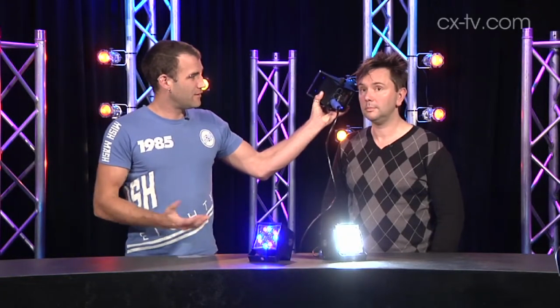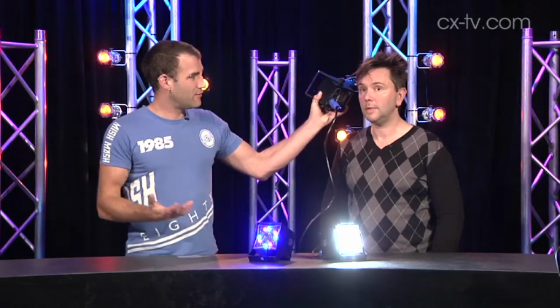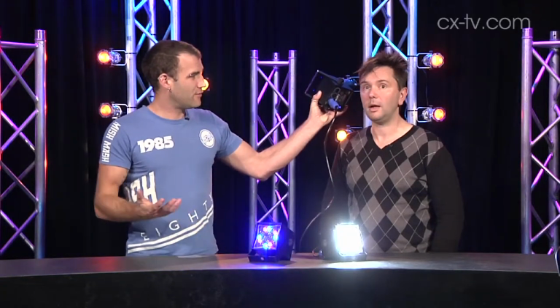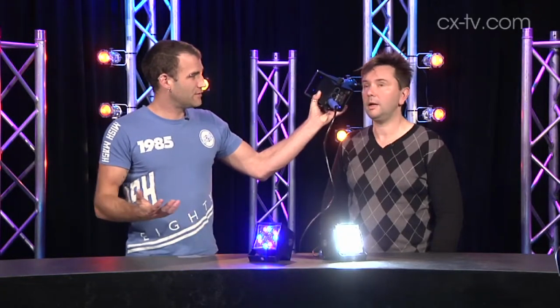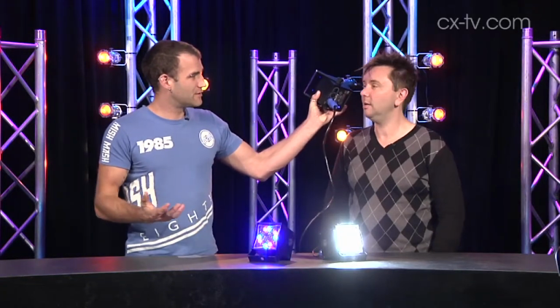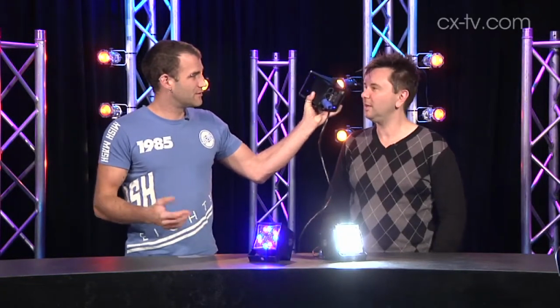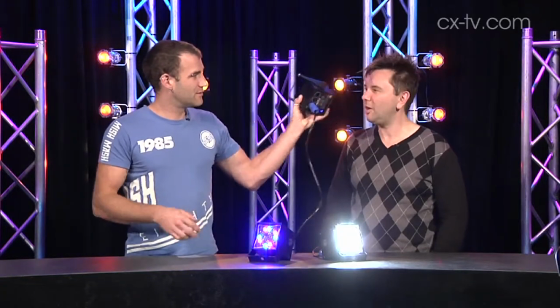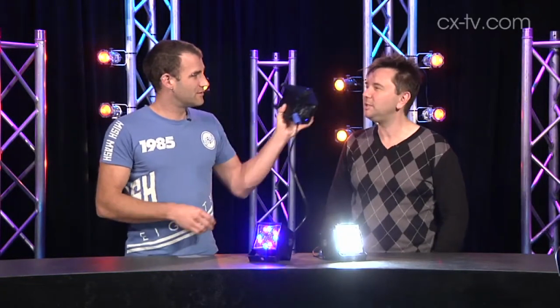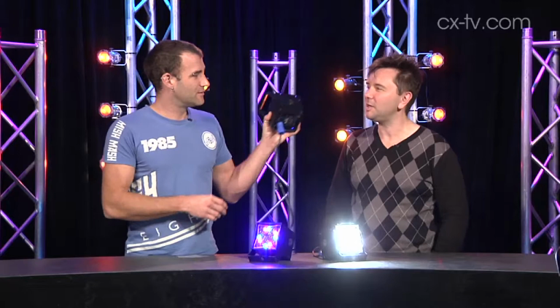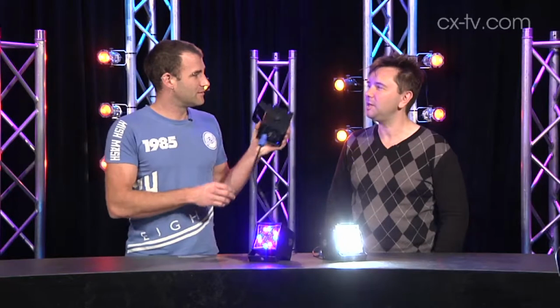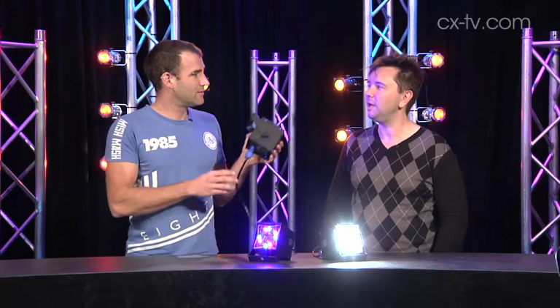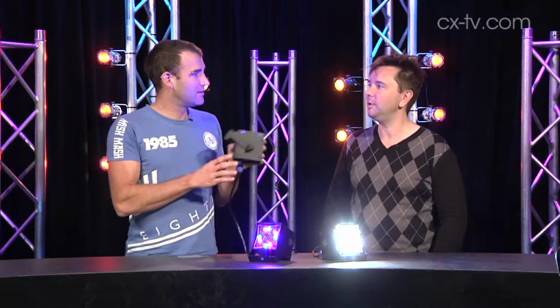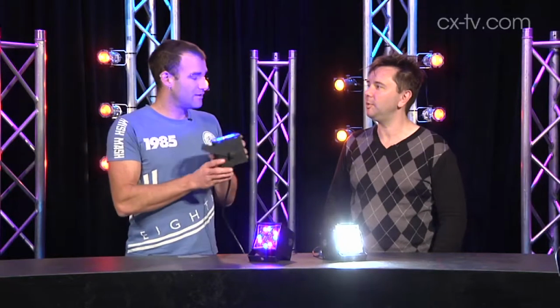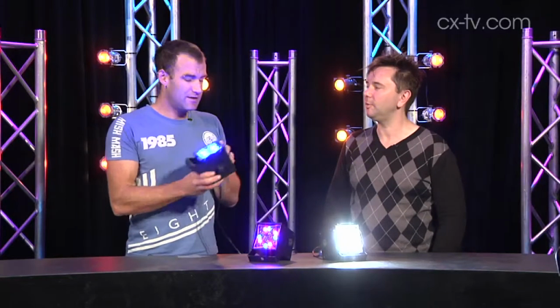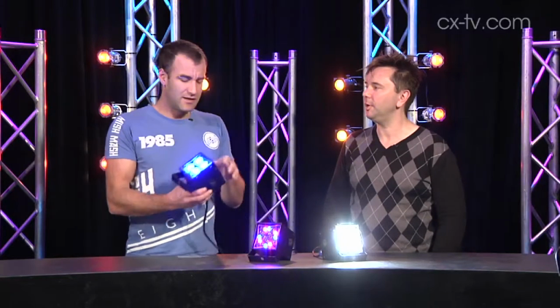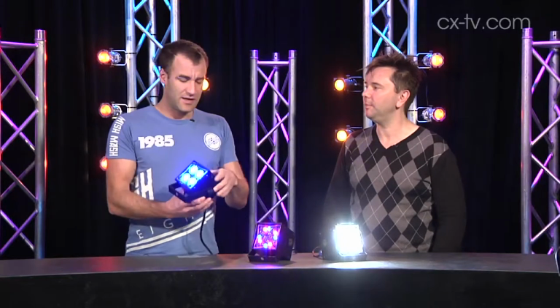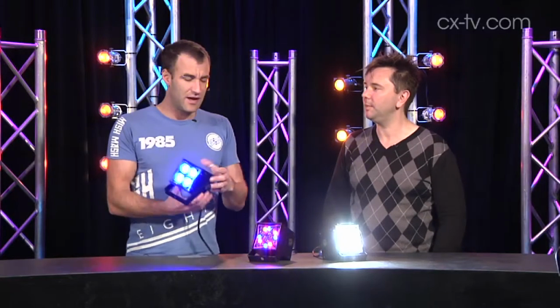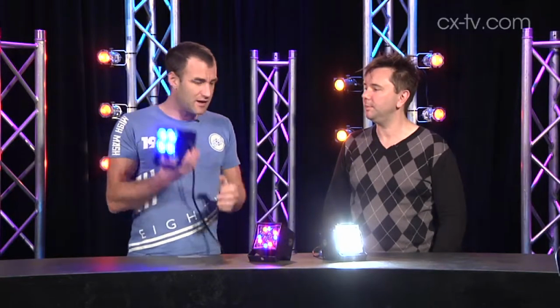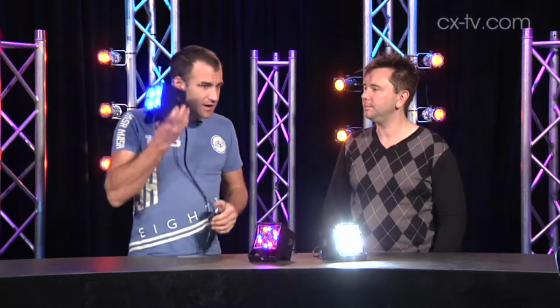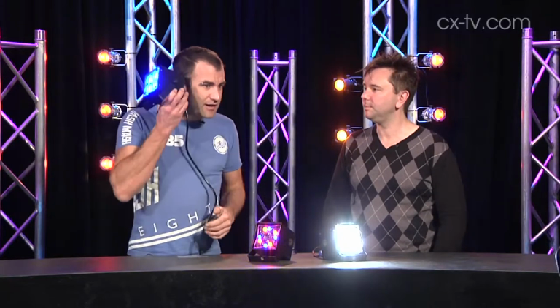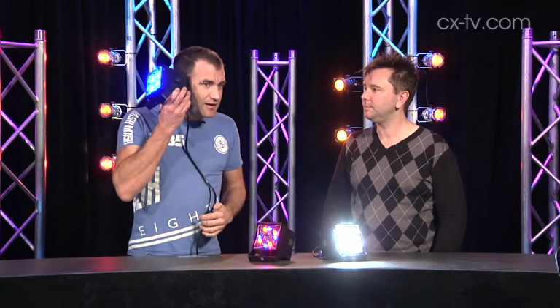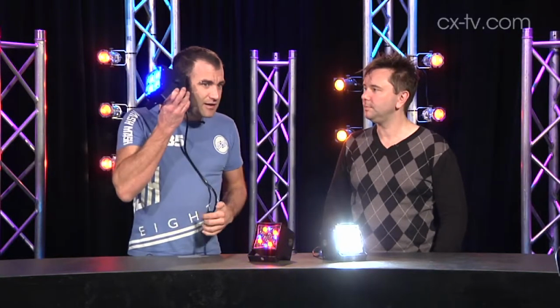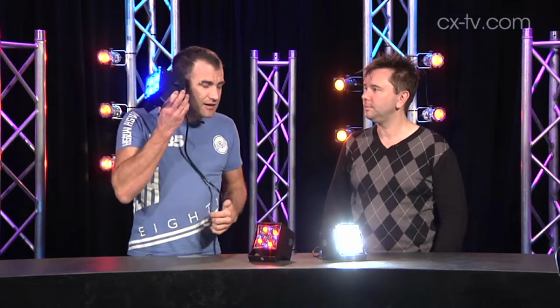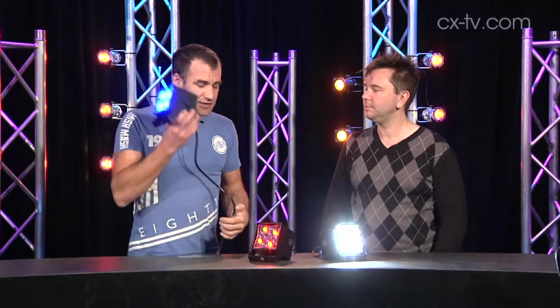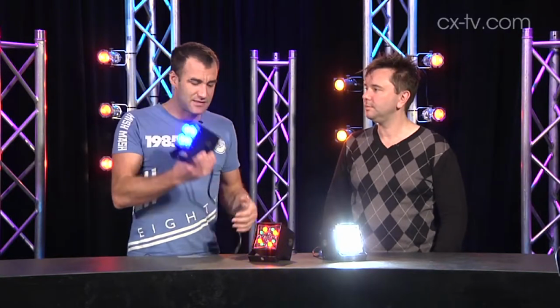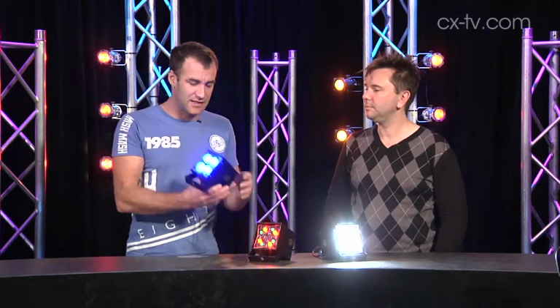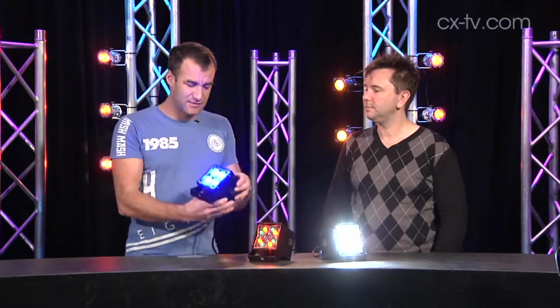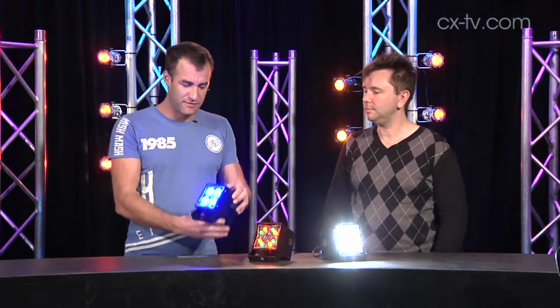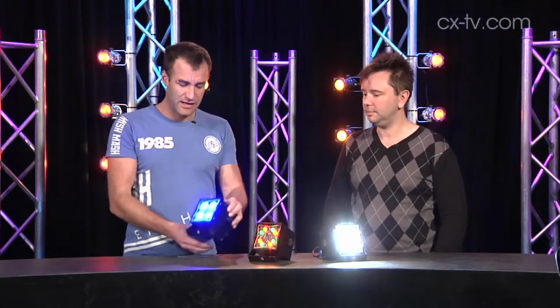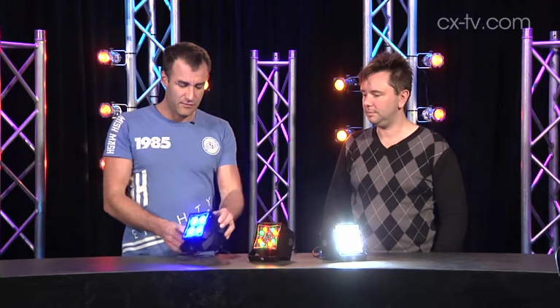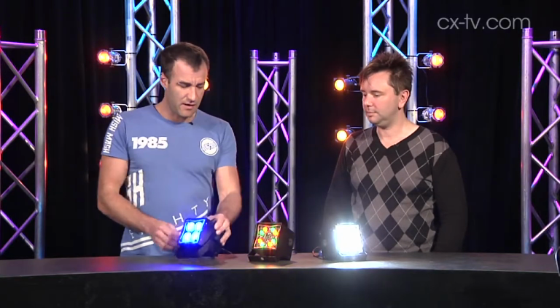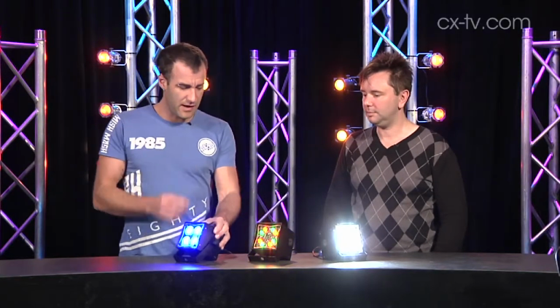I can only just hear that when you put it to my ear. It's really quiet.